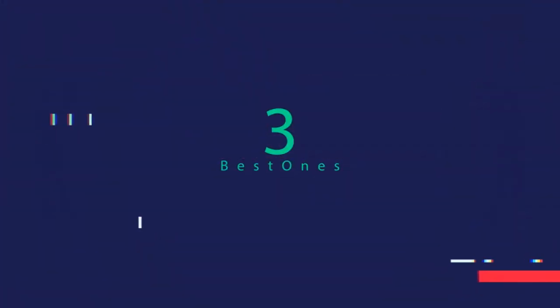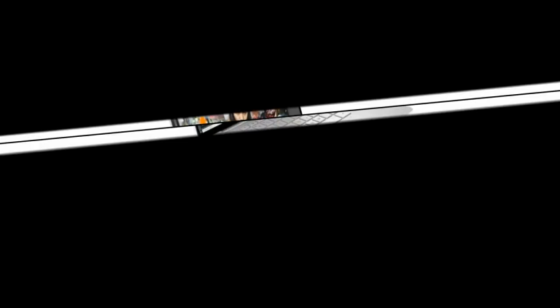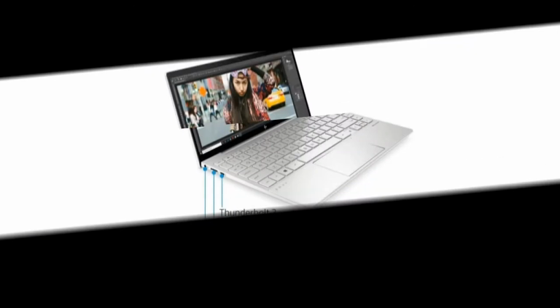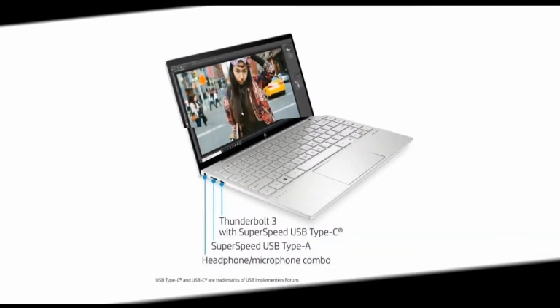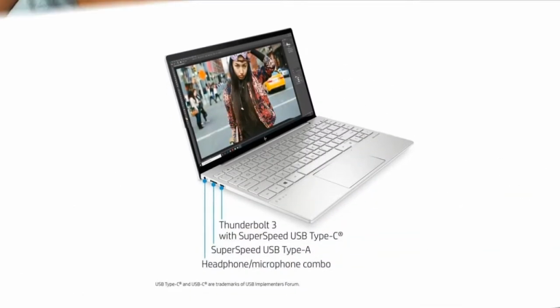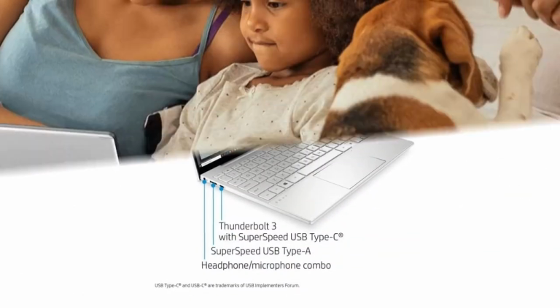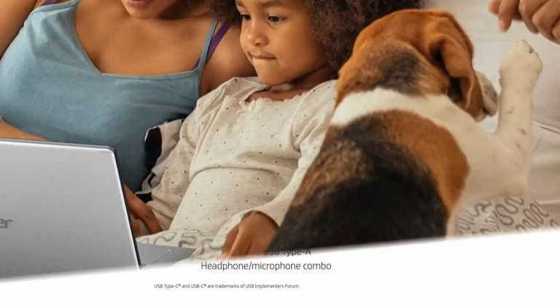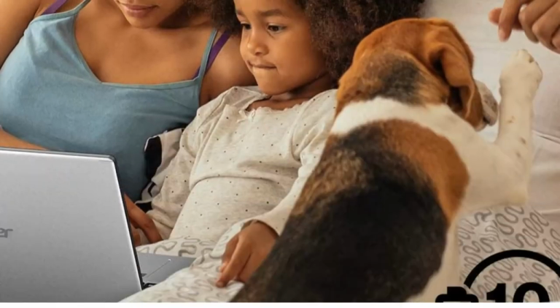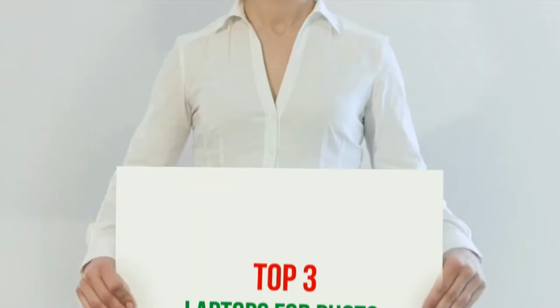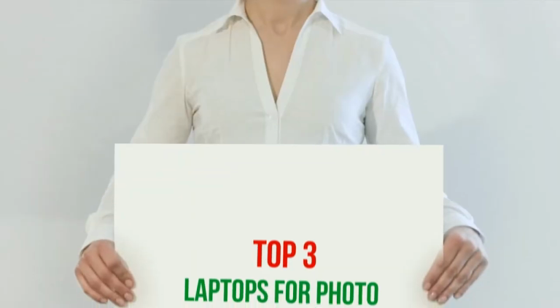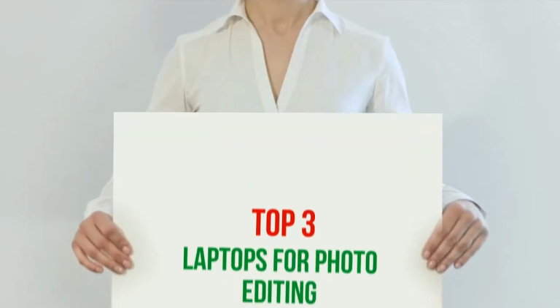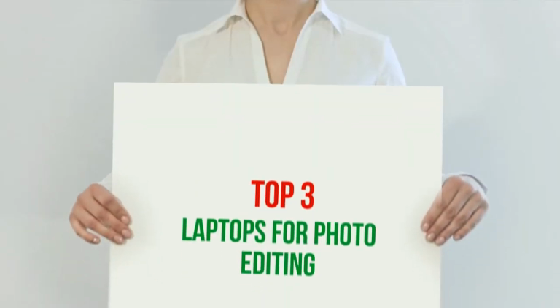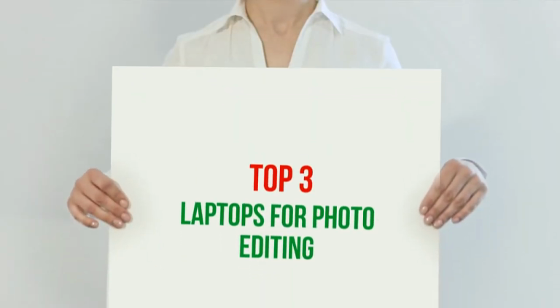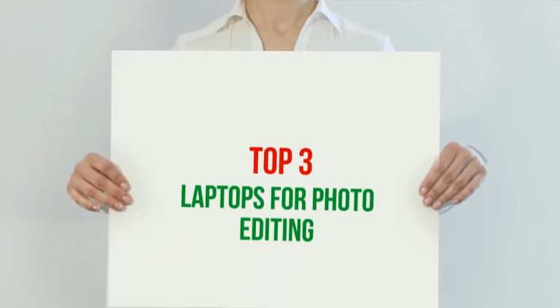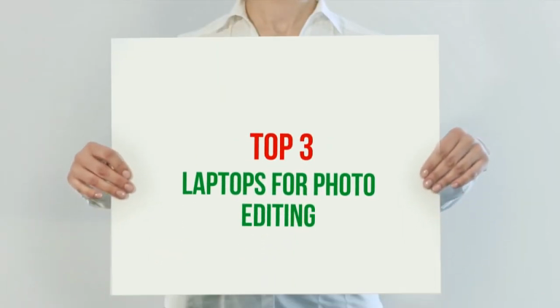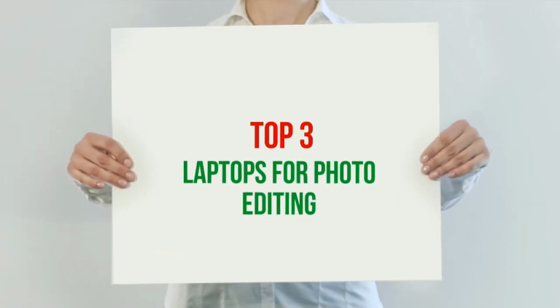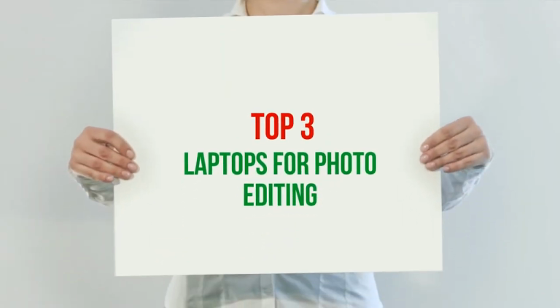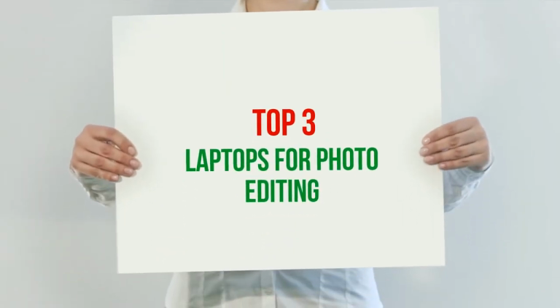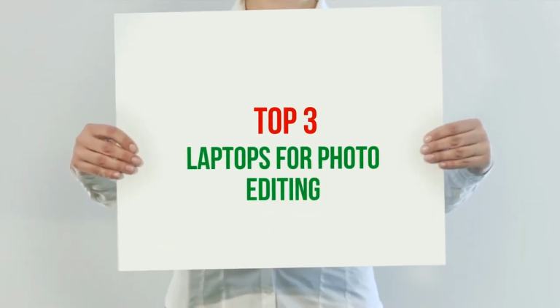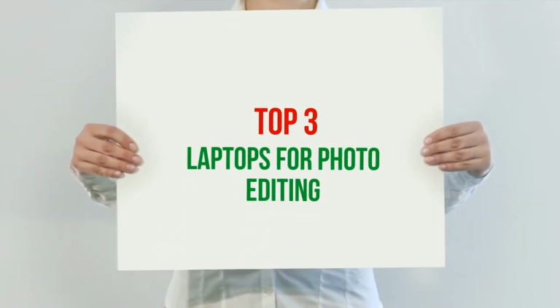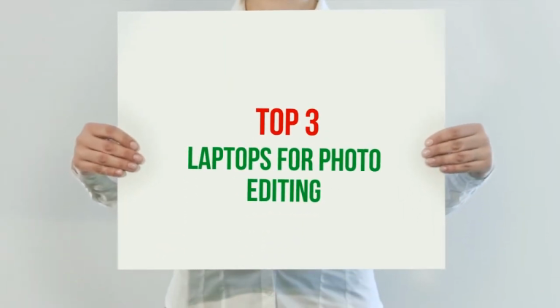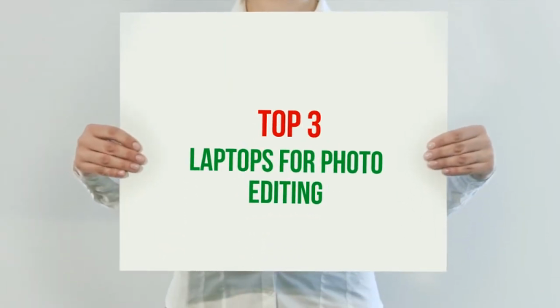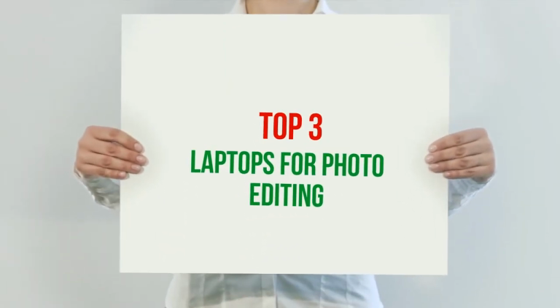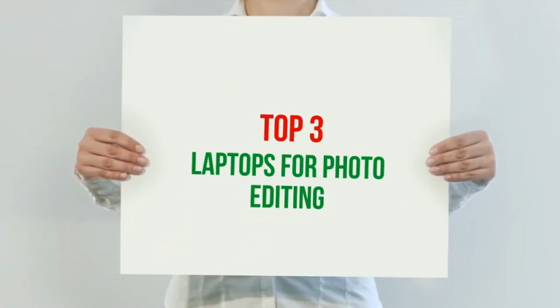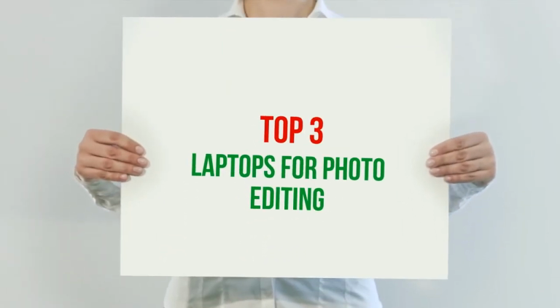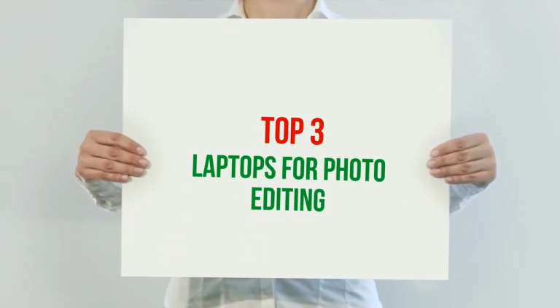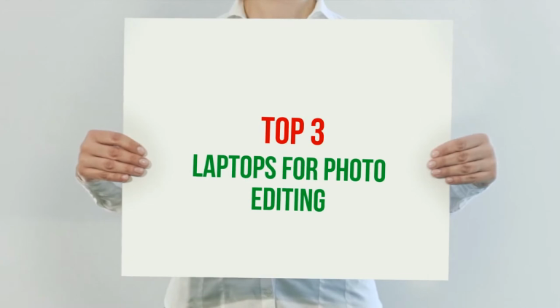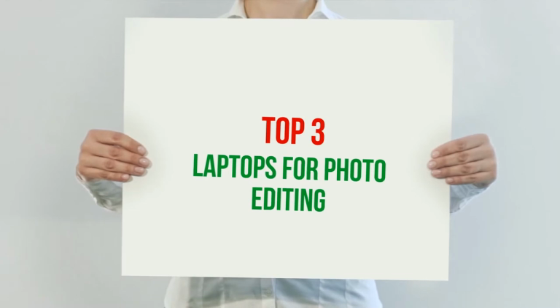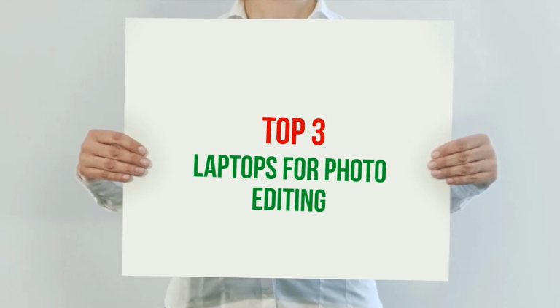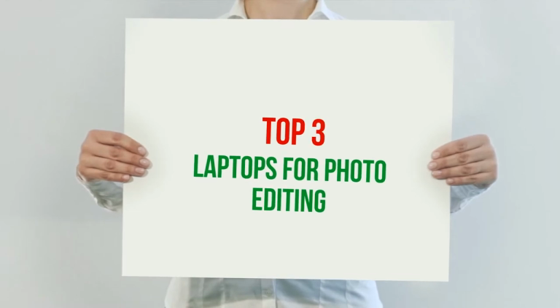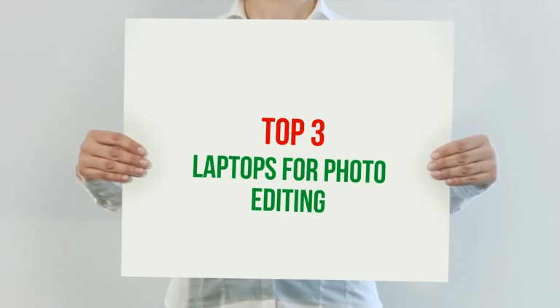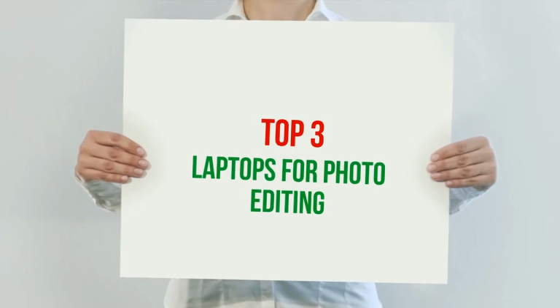Hi guys, welcome back to my channel. In today's video, we're gonna check out the top three best laptops for photo editing.